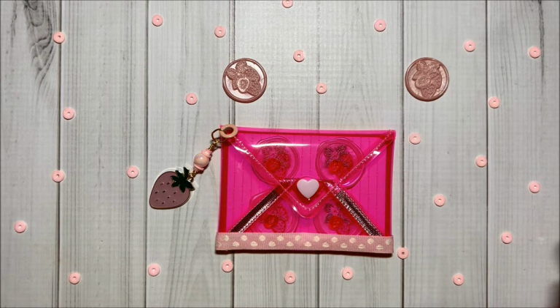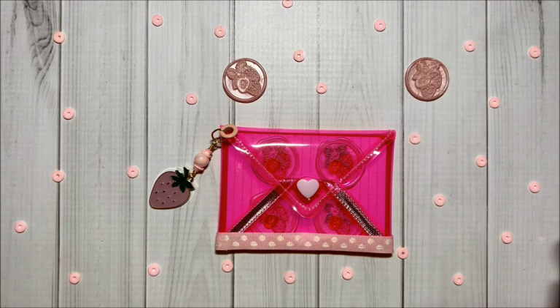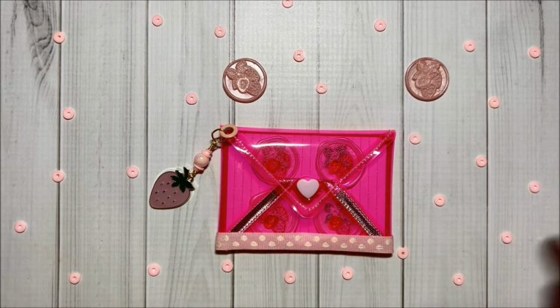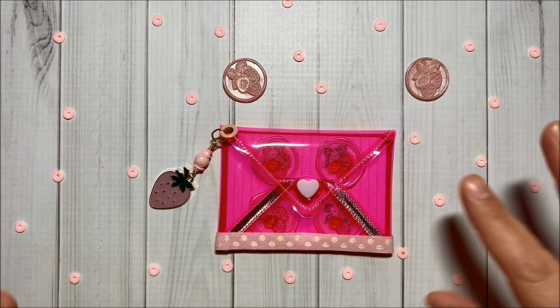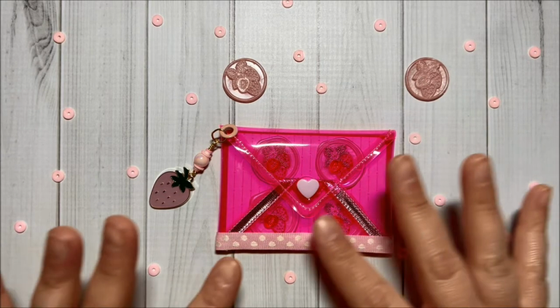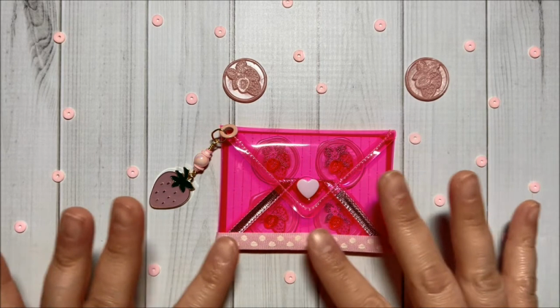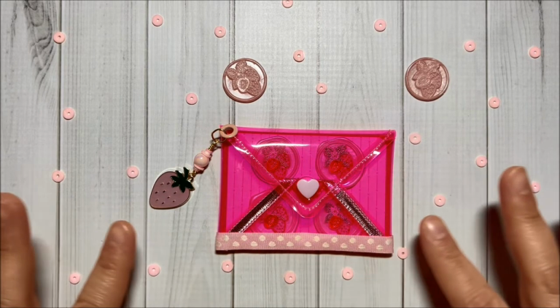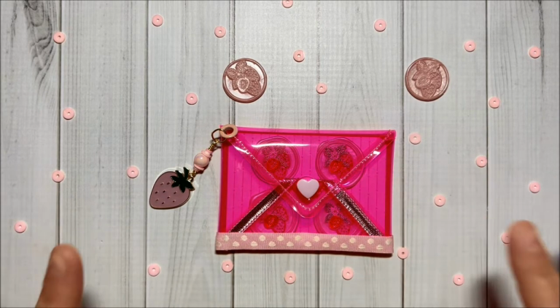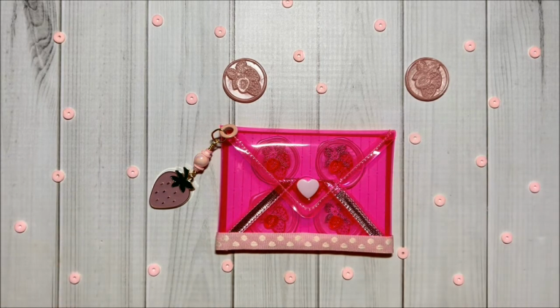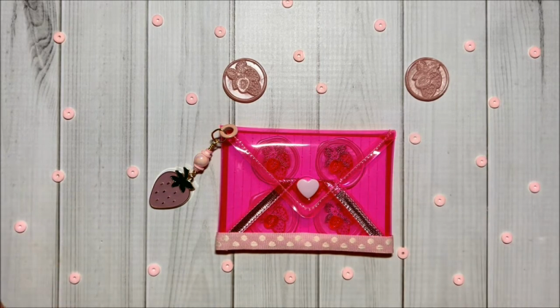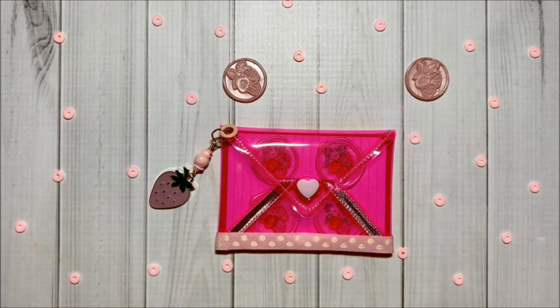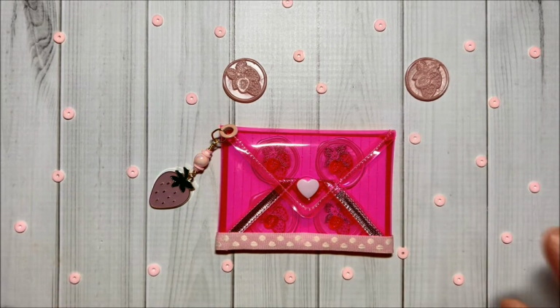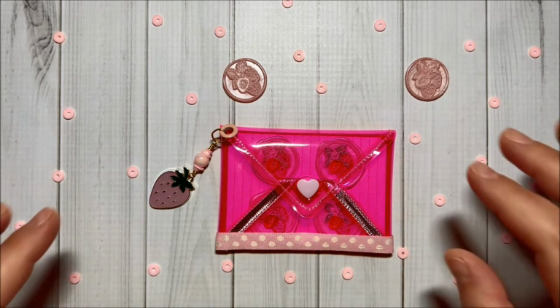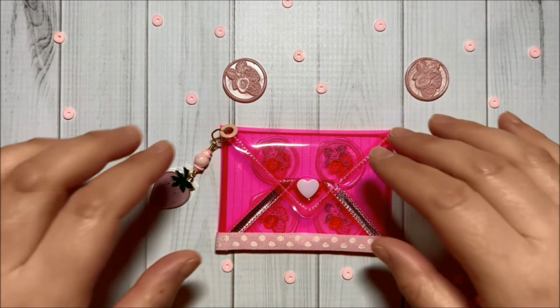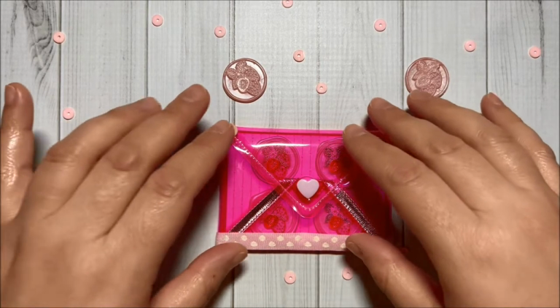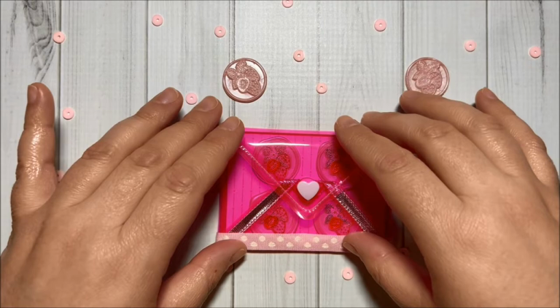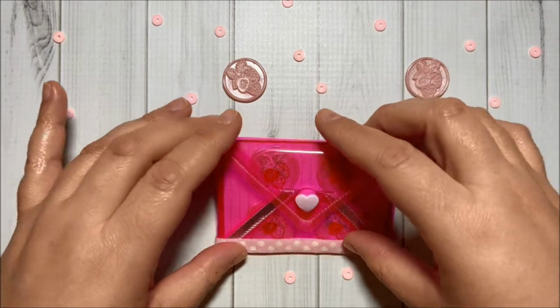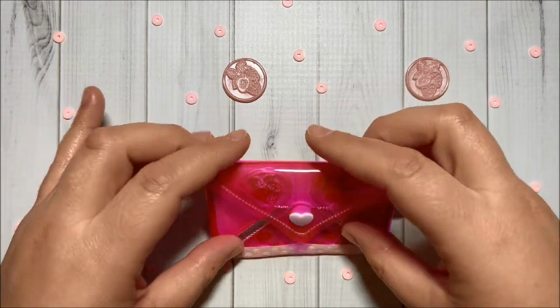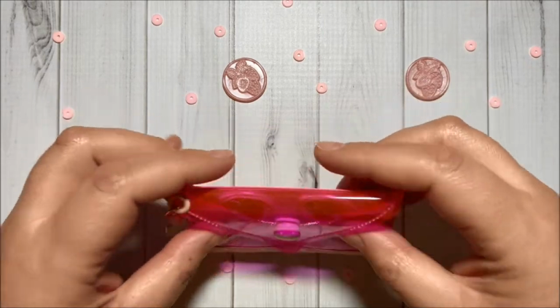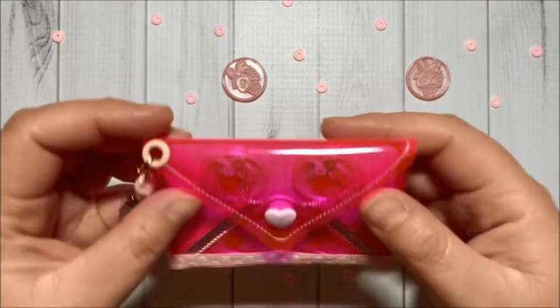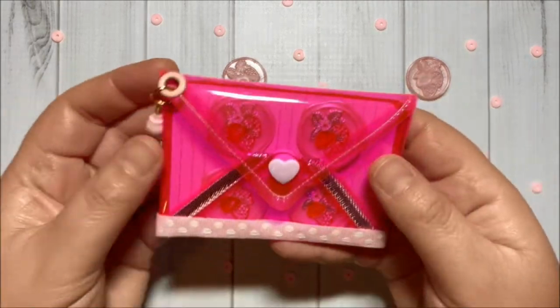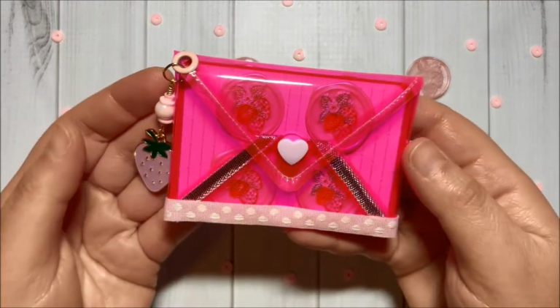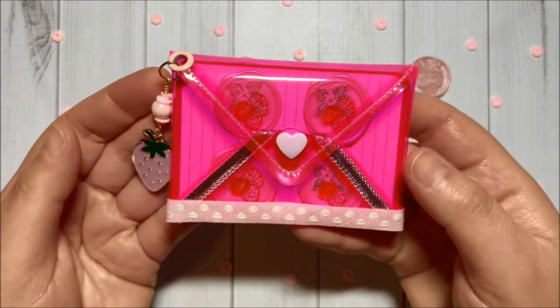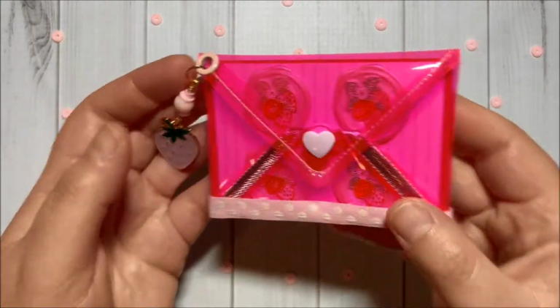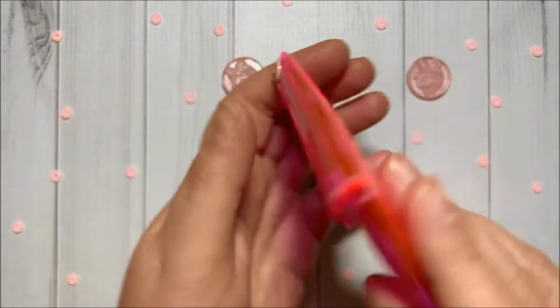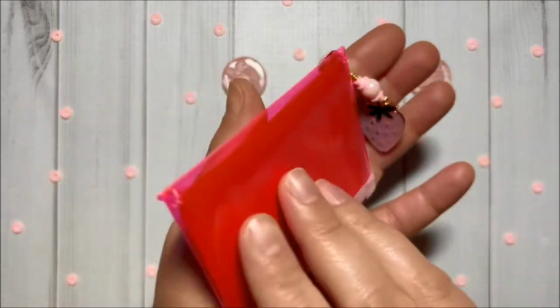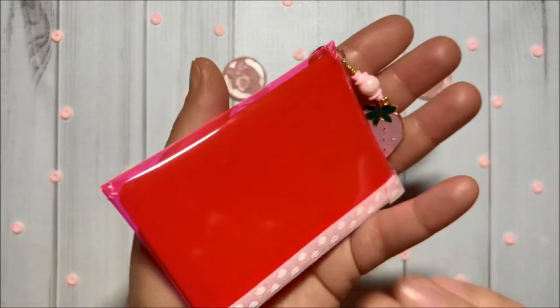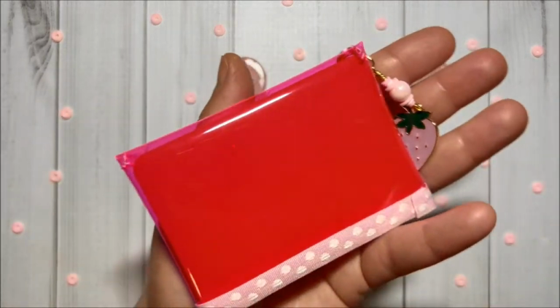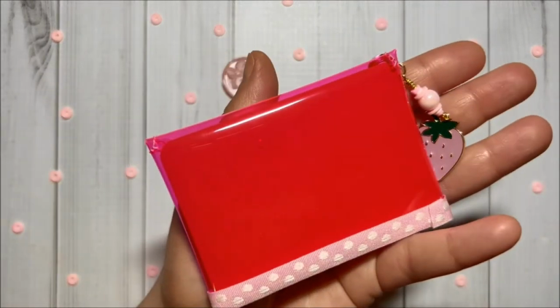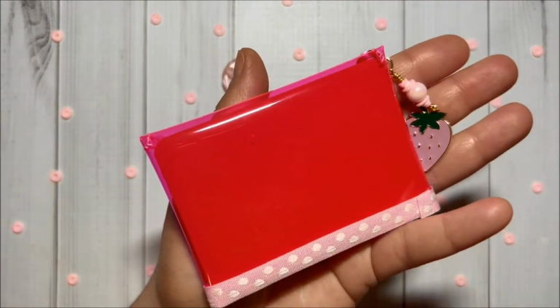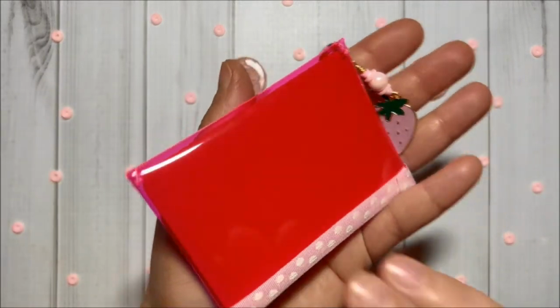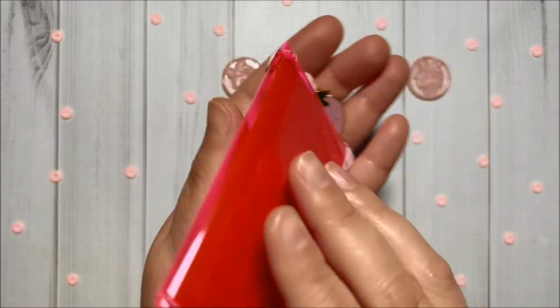And yes, this is the envelope — super cute! I love how it turned out.